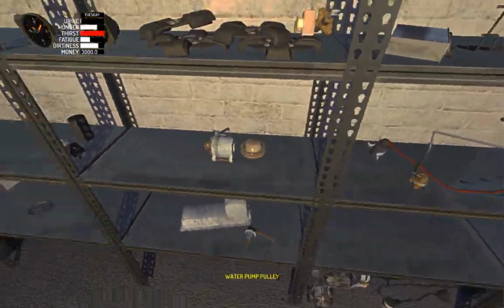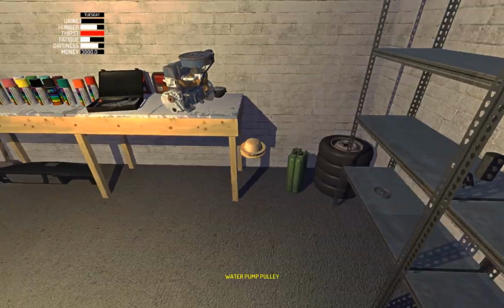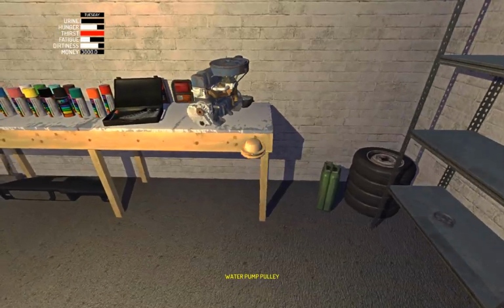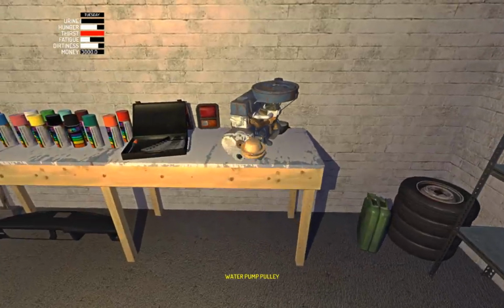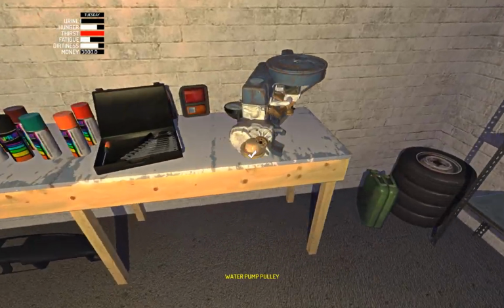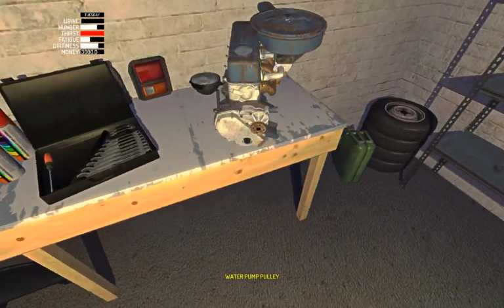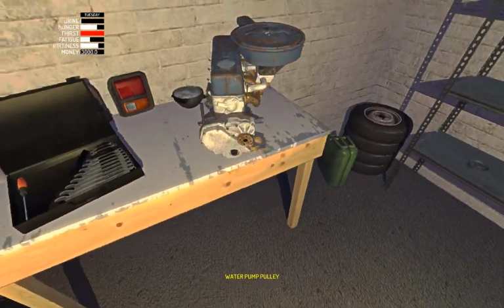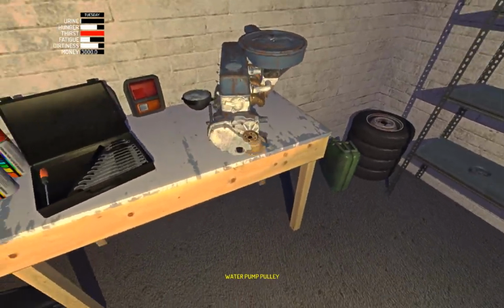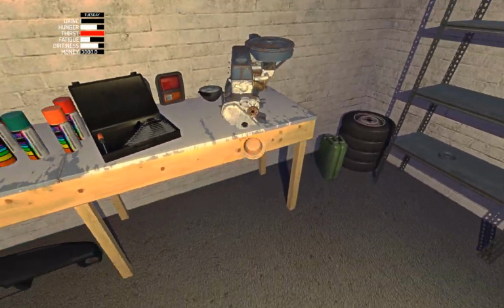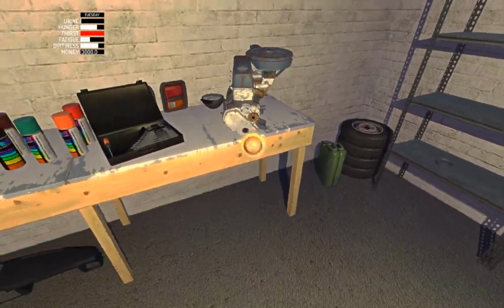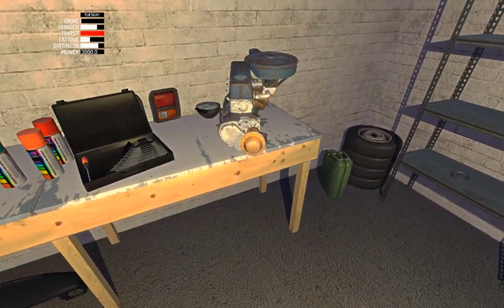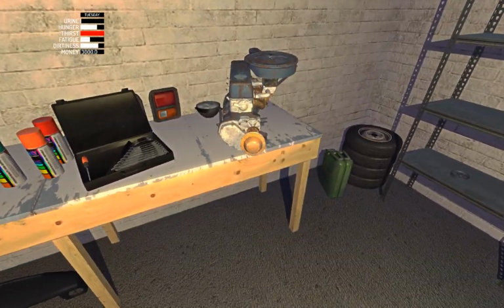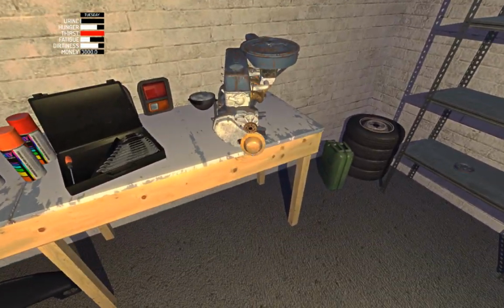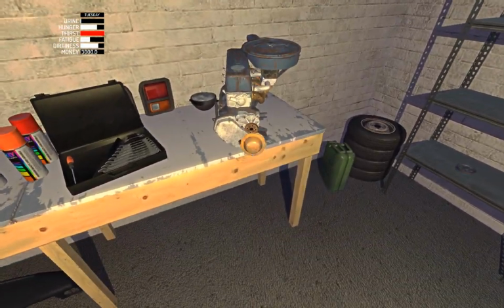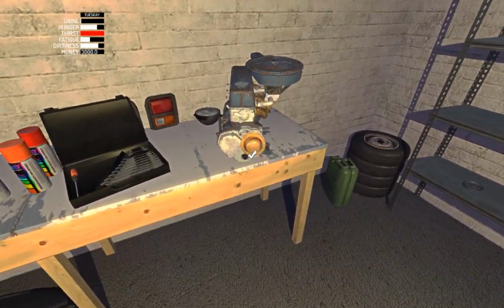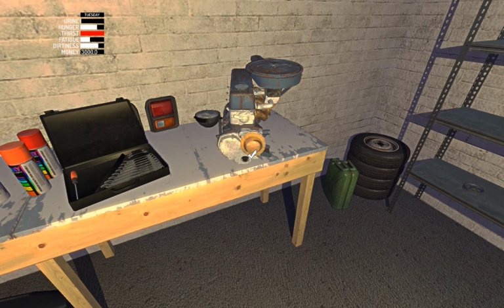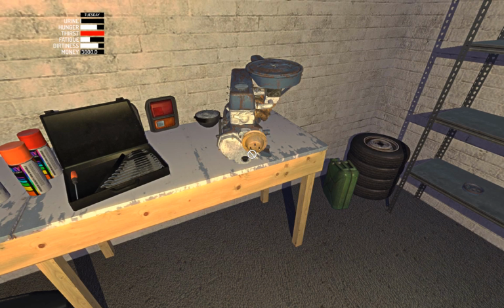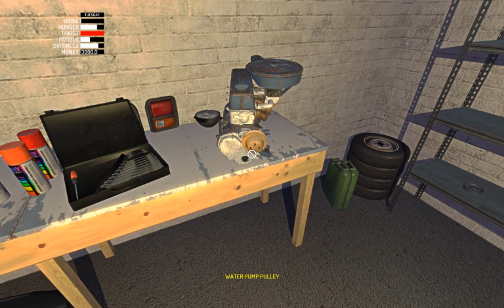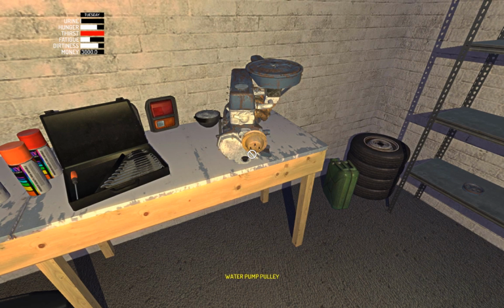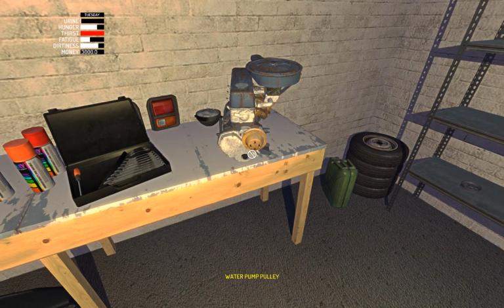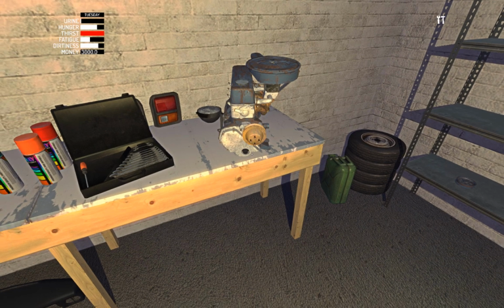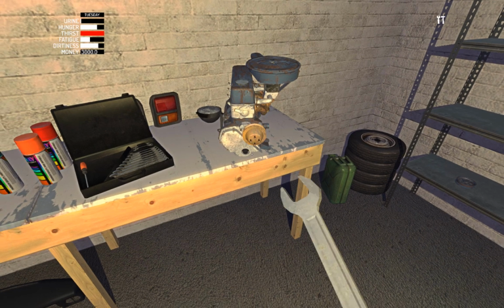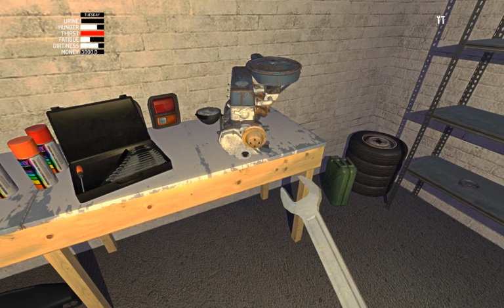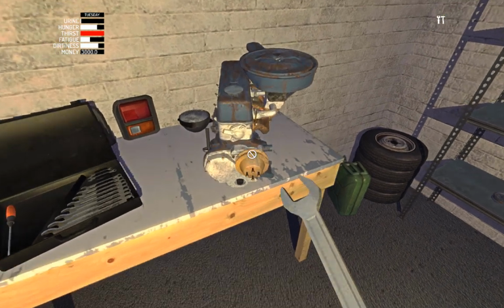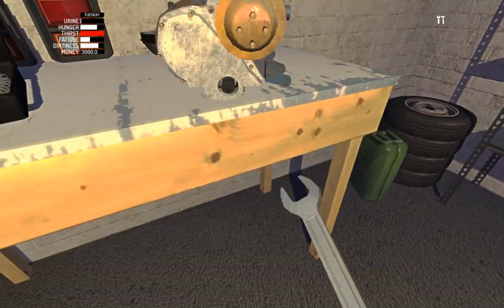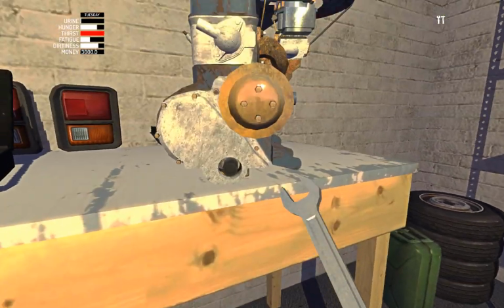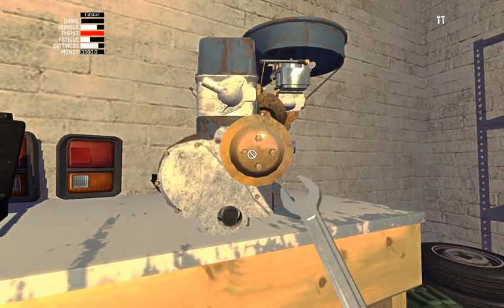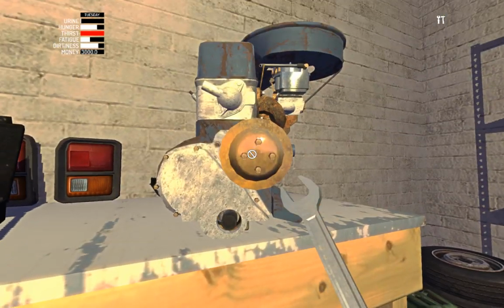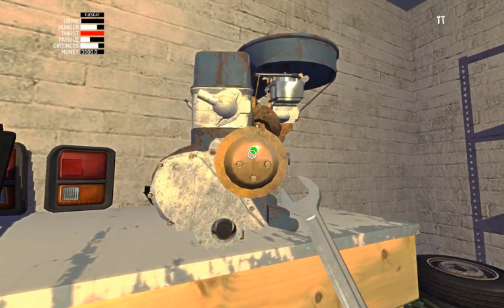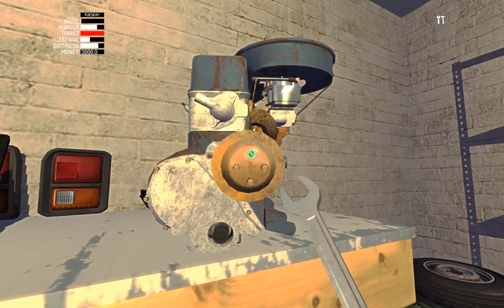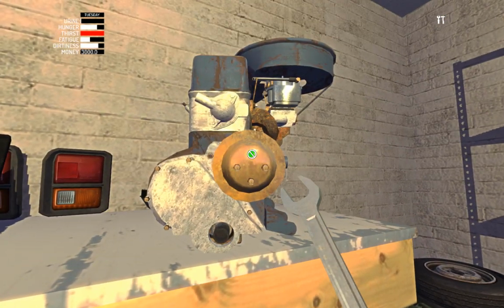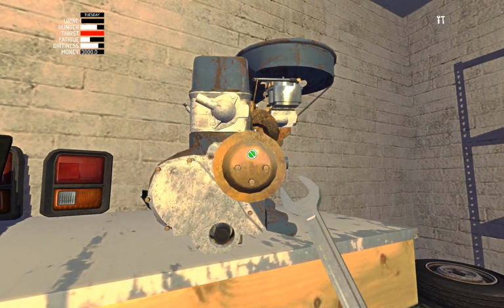And now the water pump pulley. That has four seven-mils.